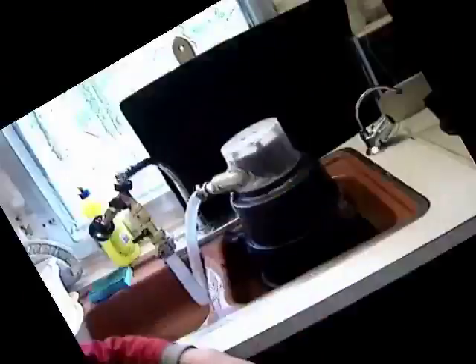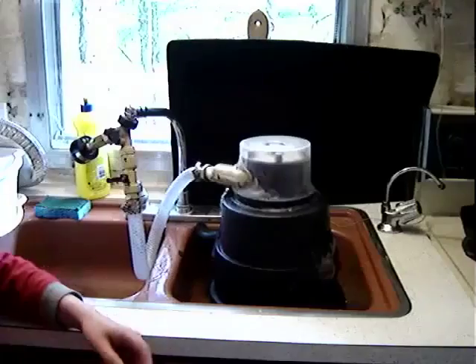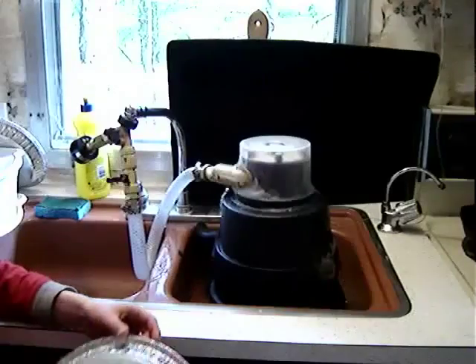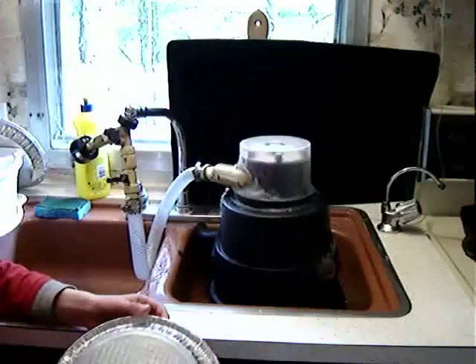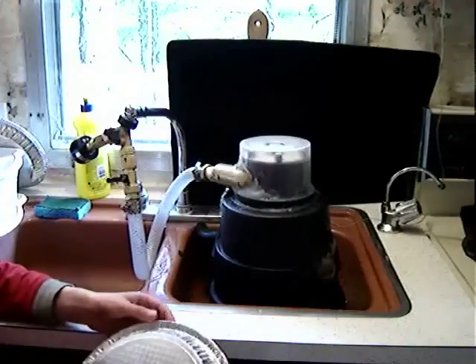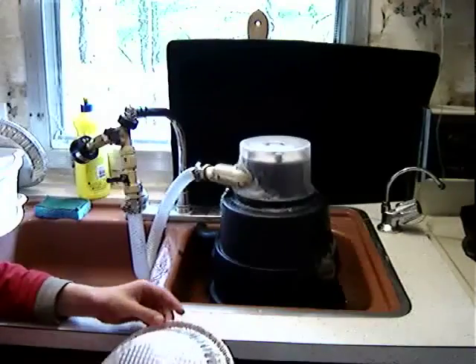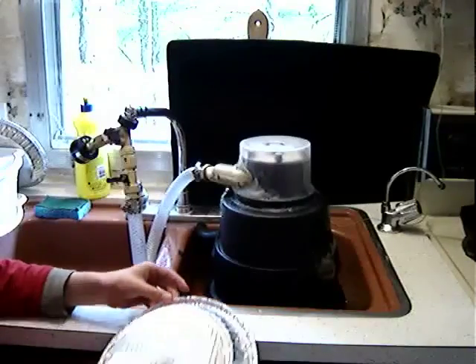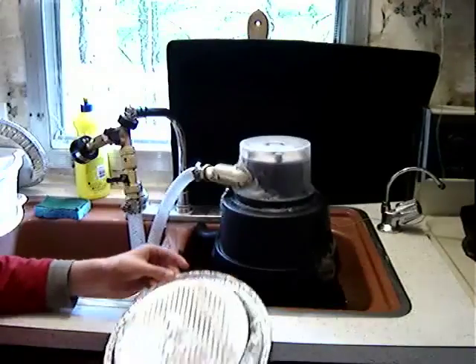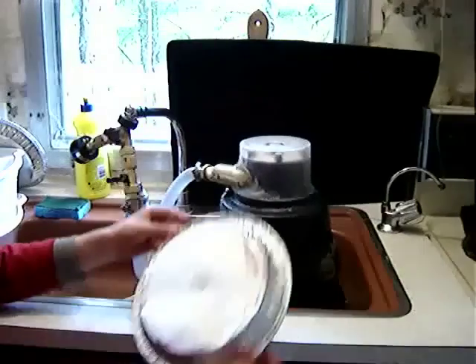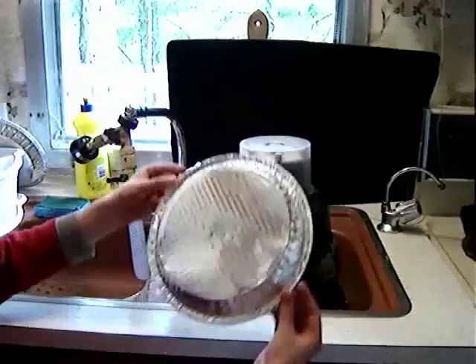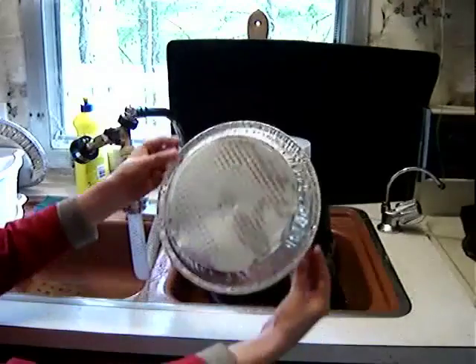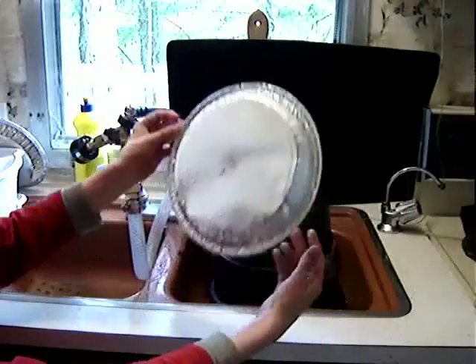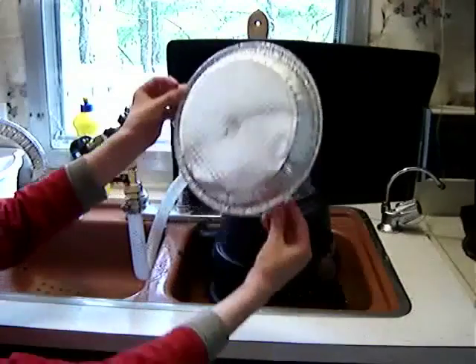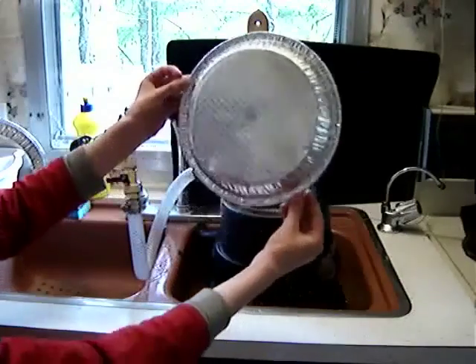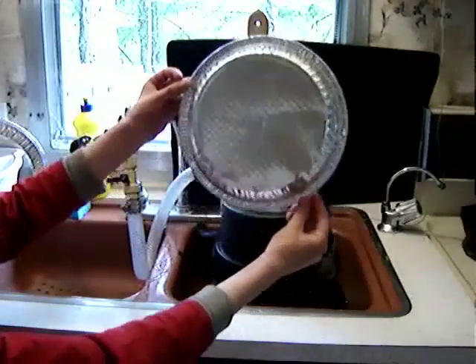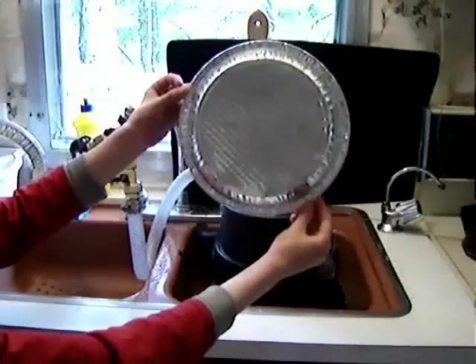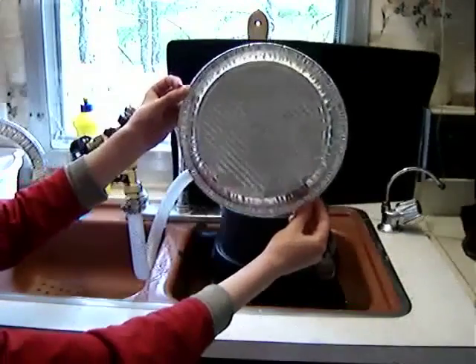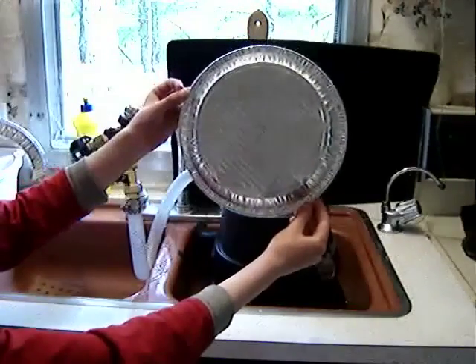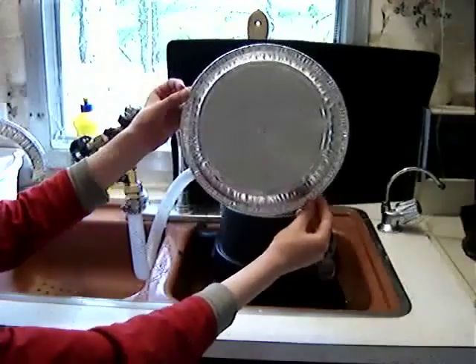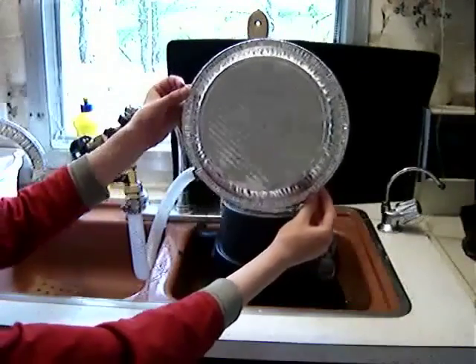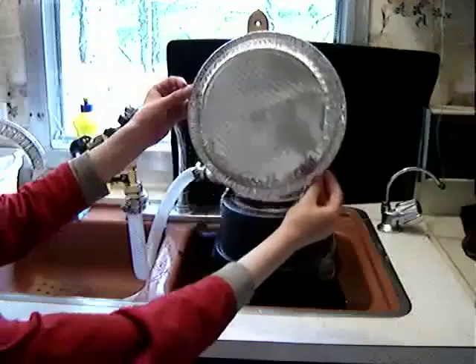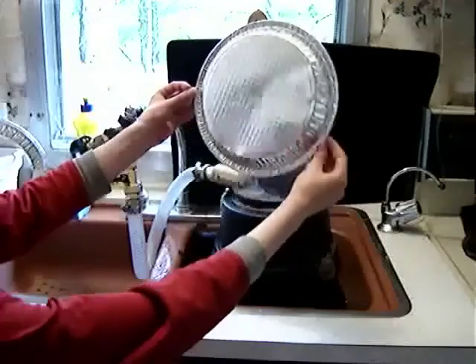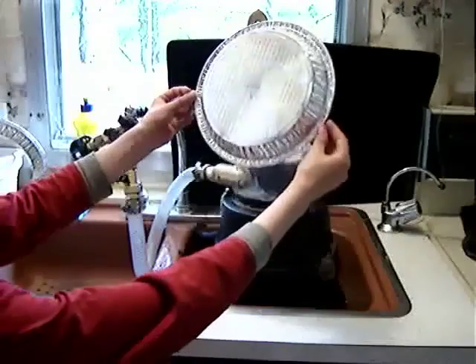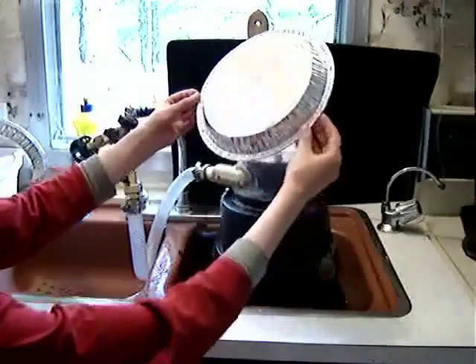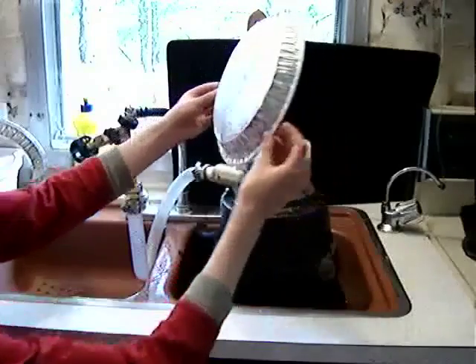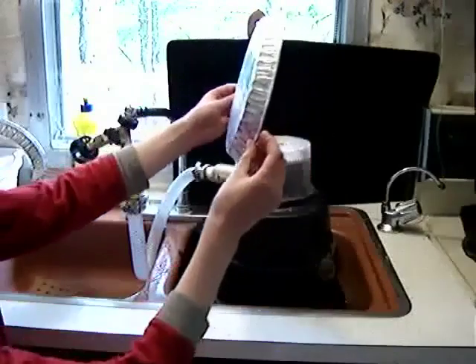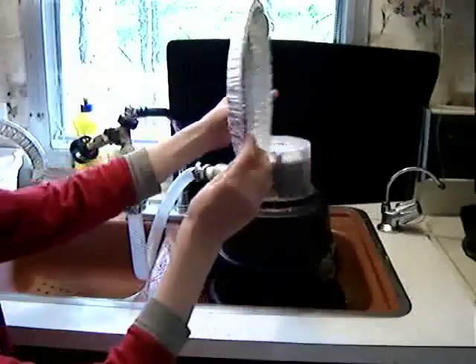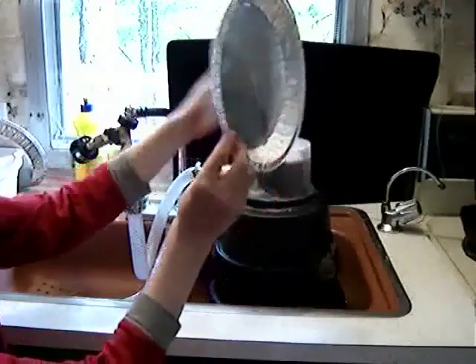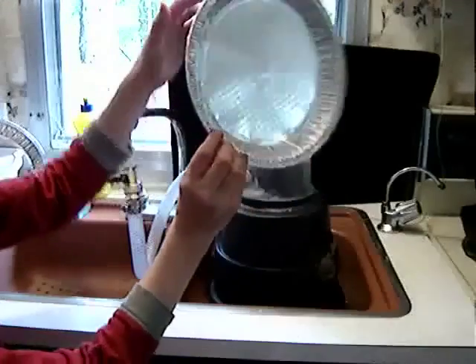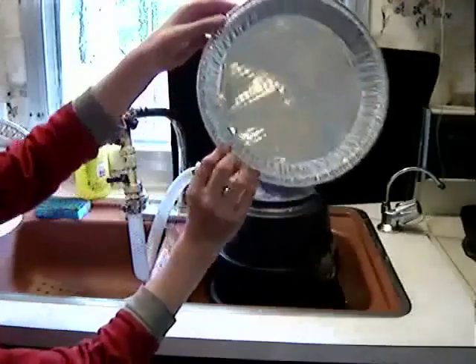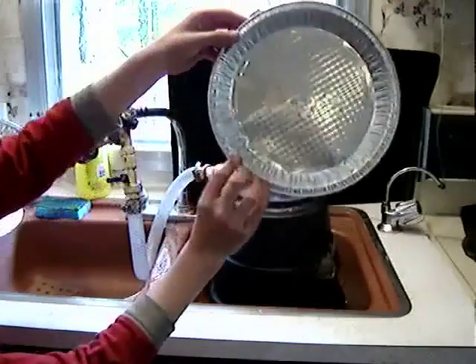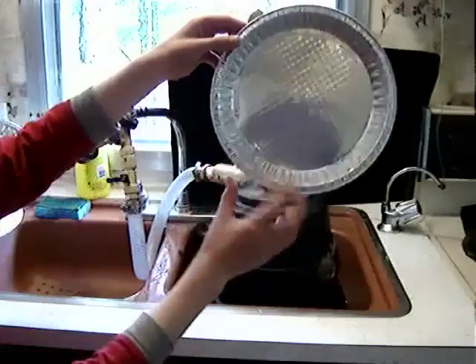Experiment number one in the Will It Spin series. Will it or won't it? Ordinary aluminum and Python.